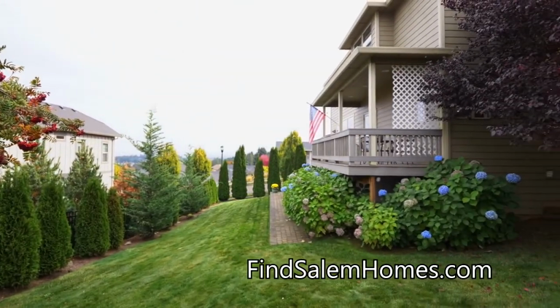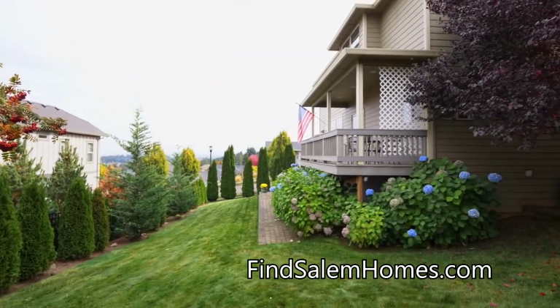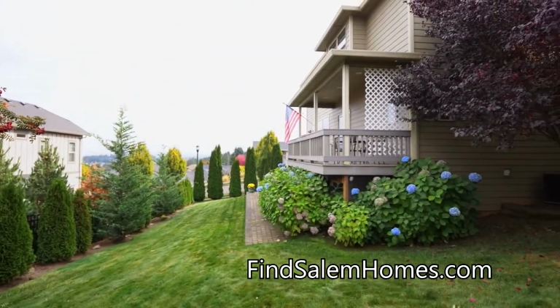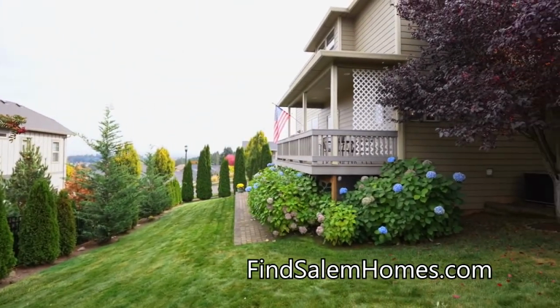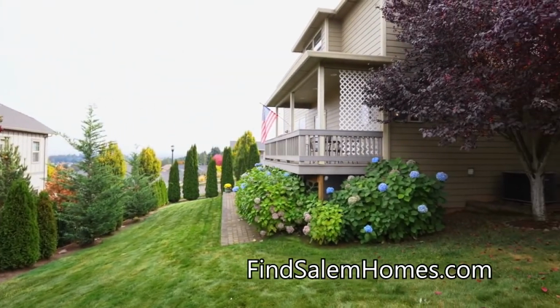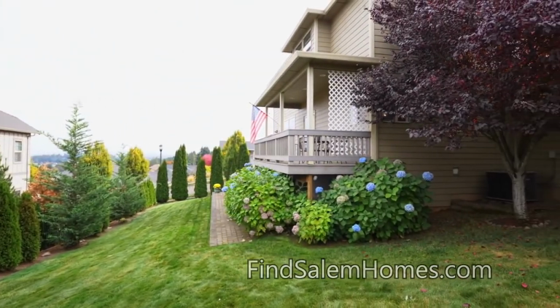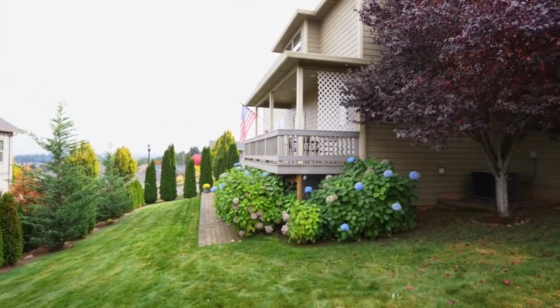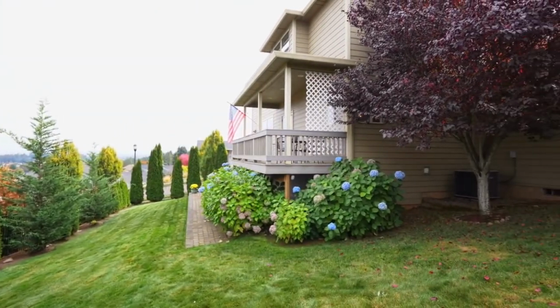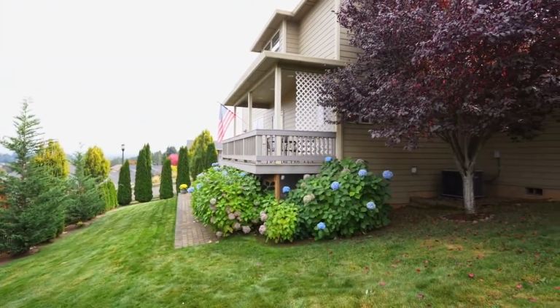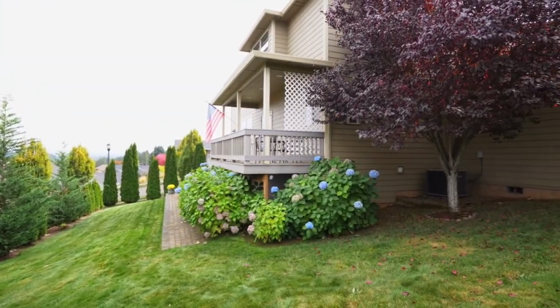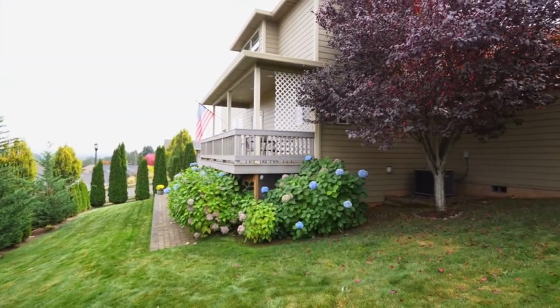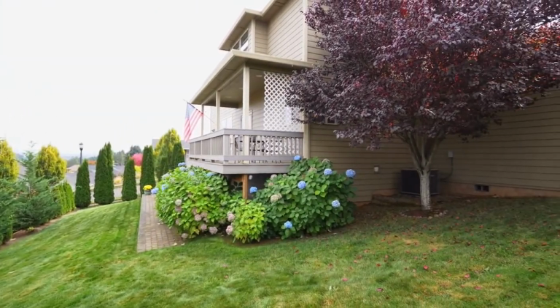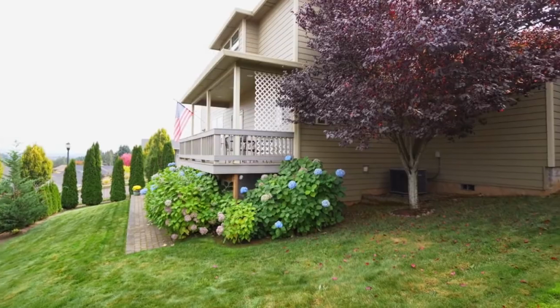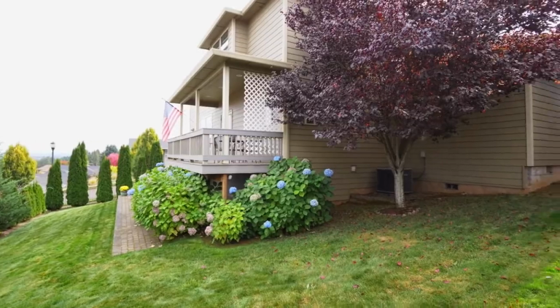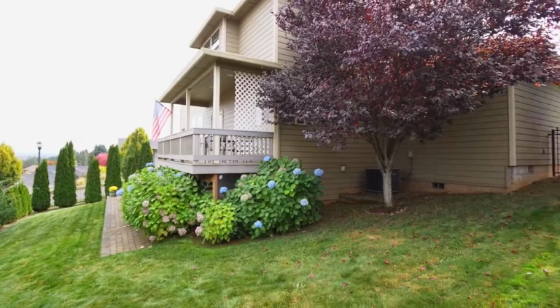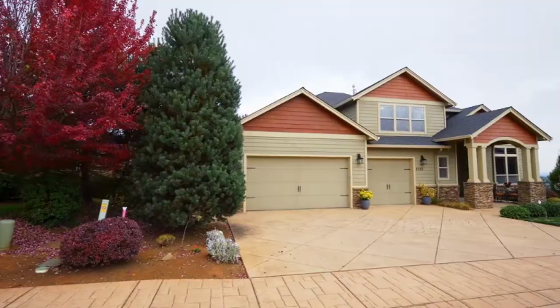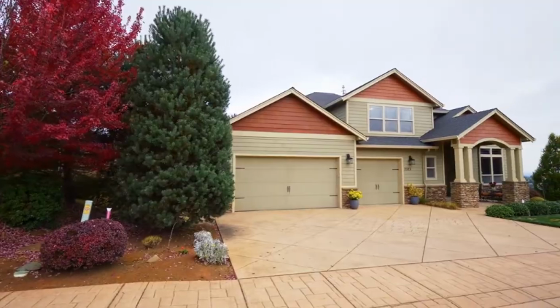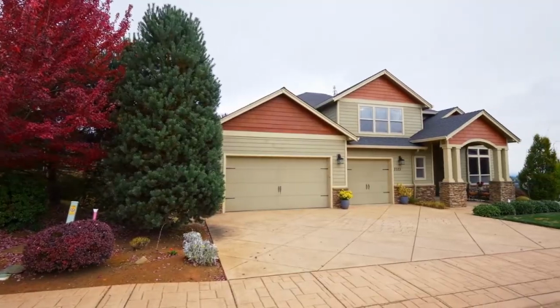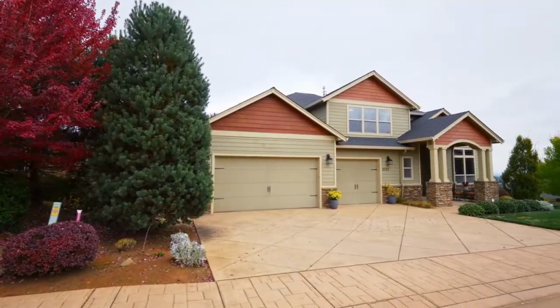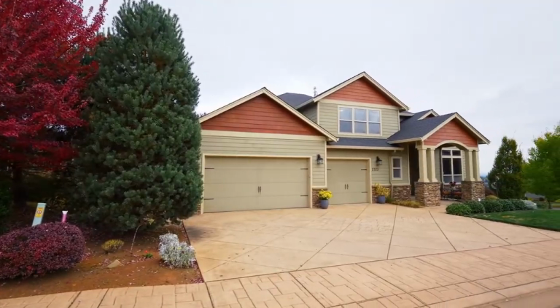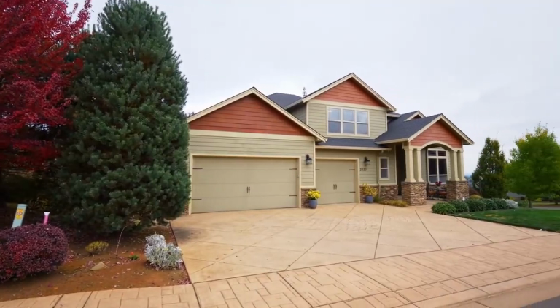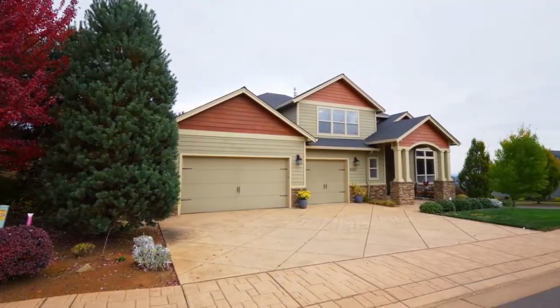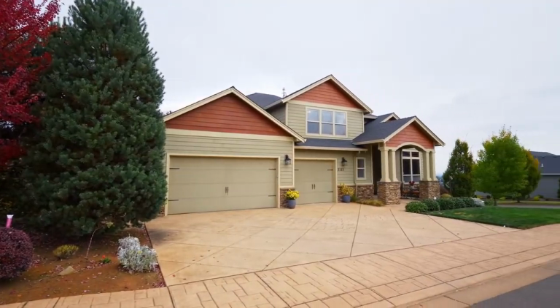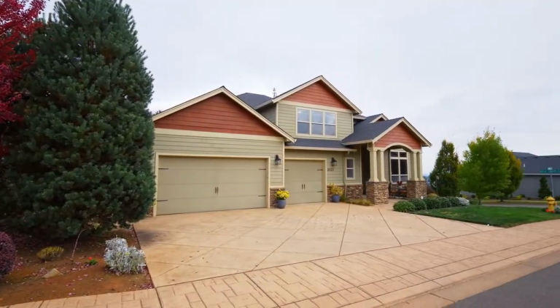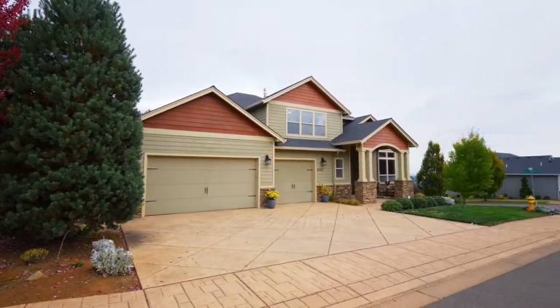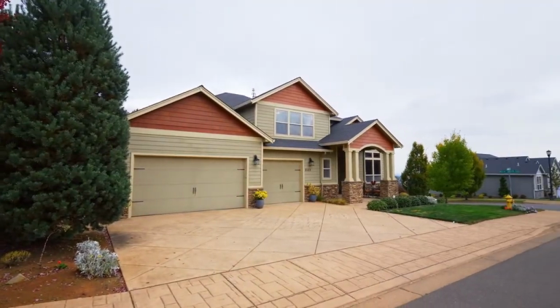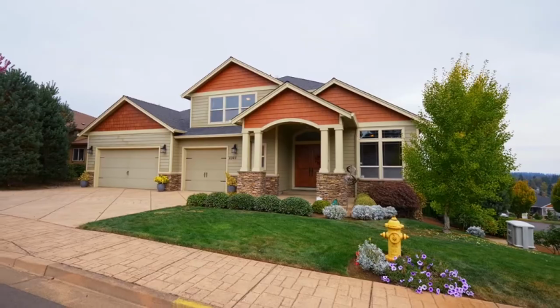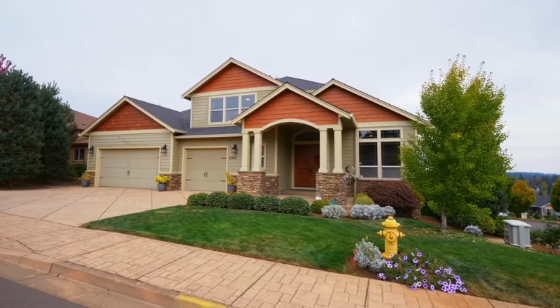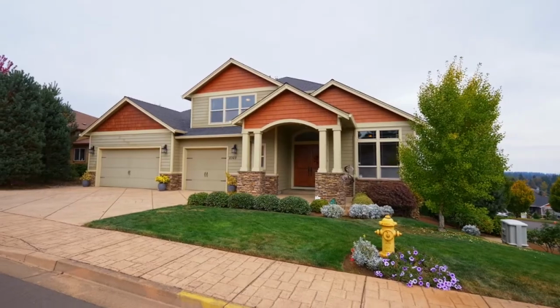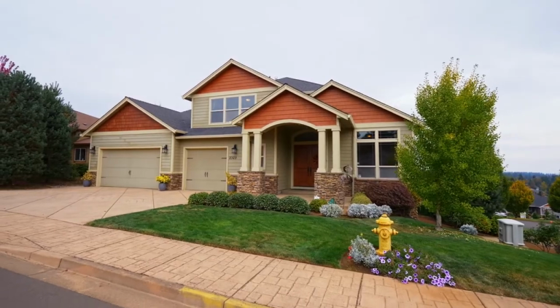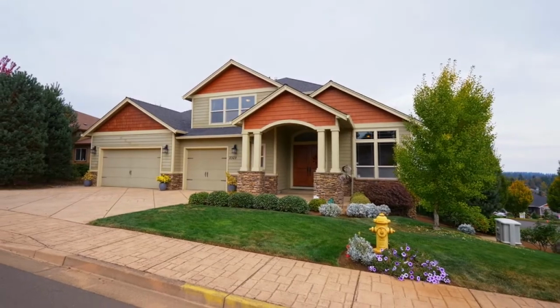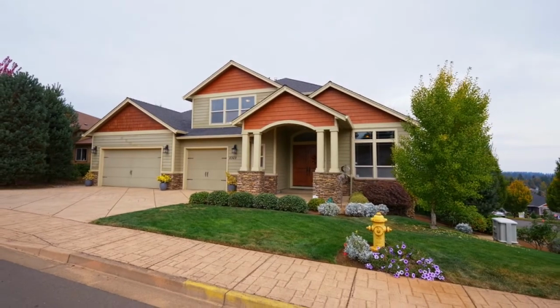And you'll have plenty of room in the three-car garage with lots of built-in storage. A gorgeous home in a fantastic neighborhood.